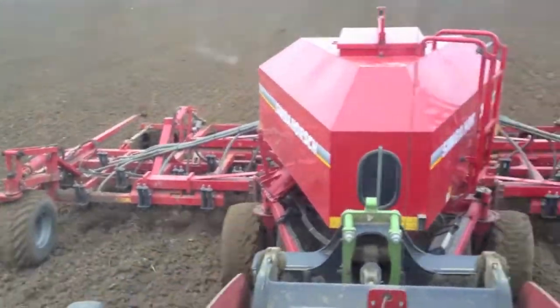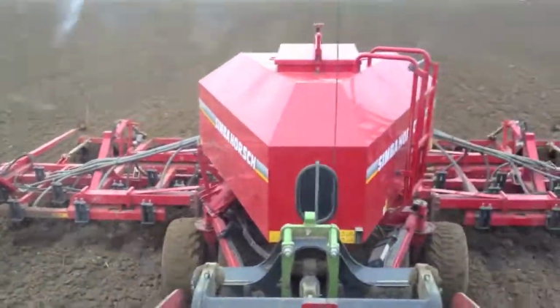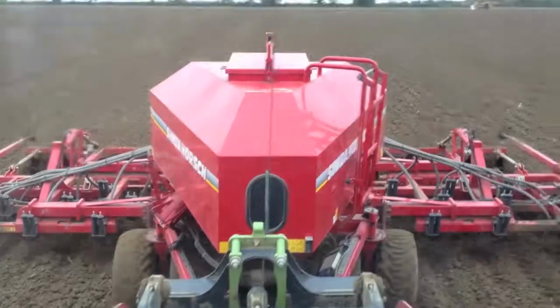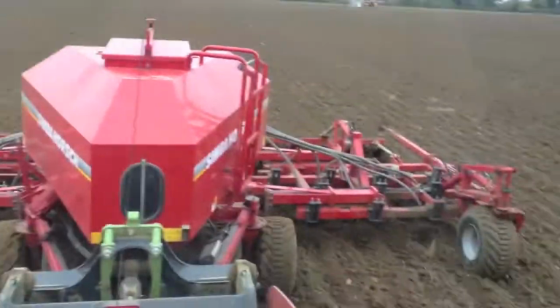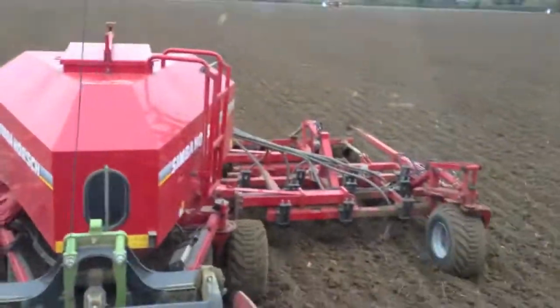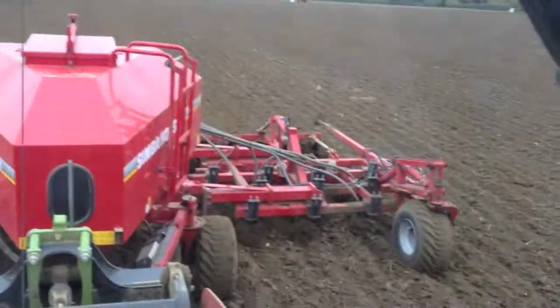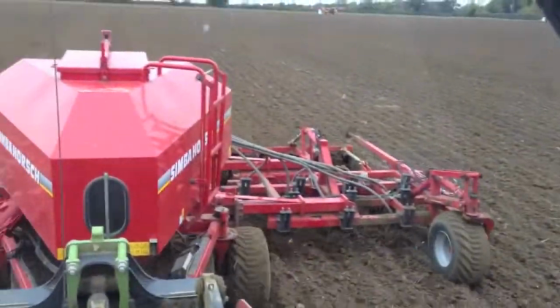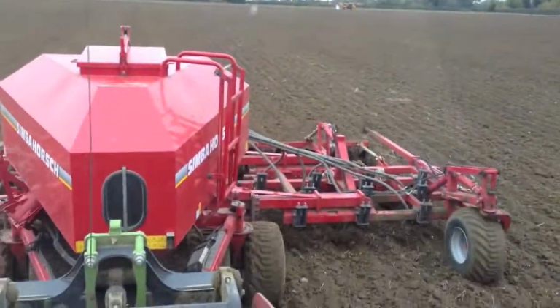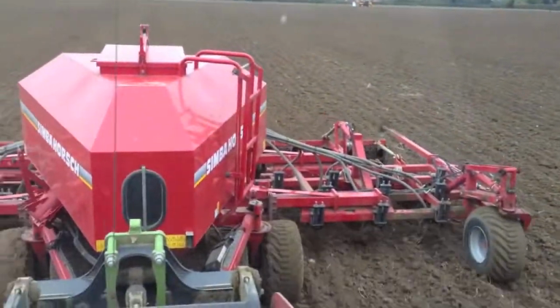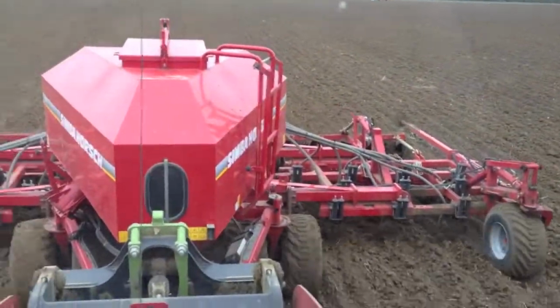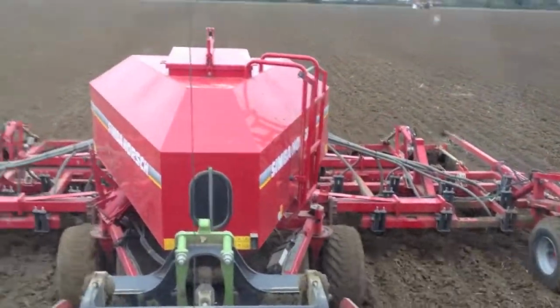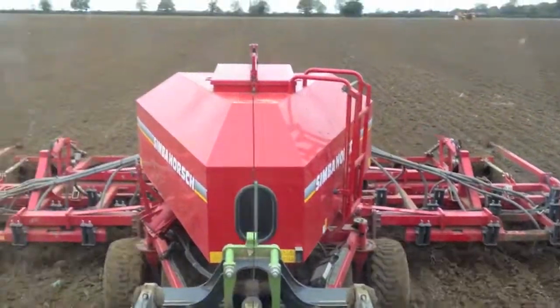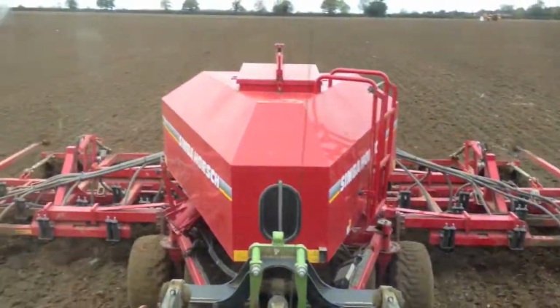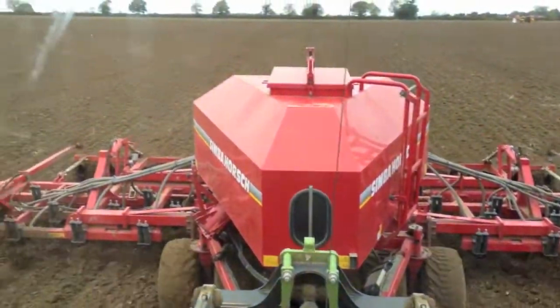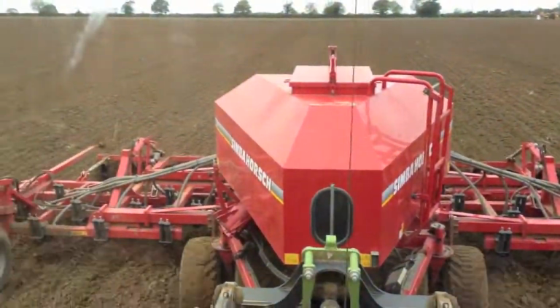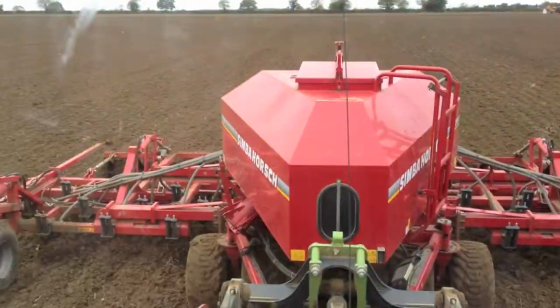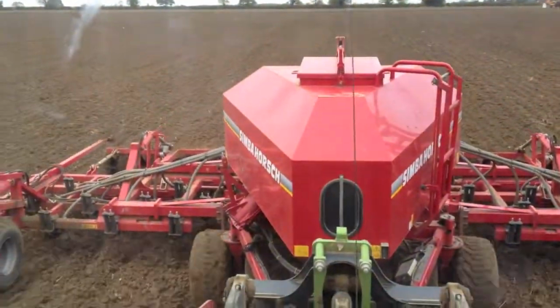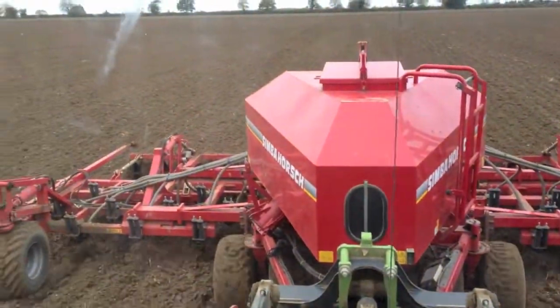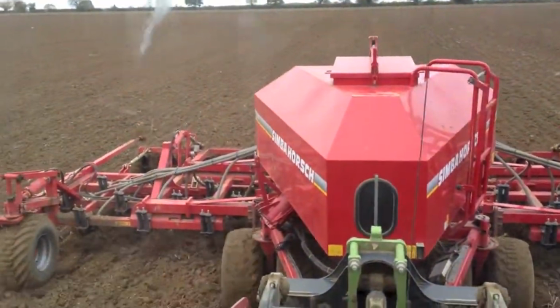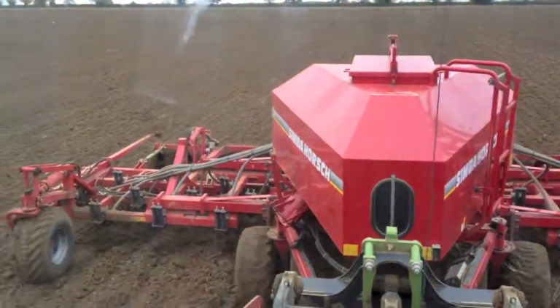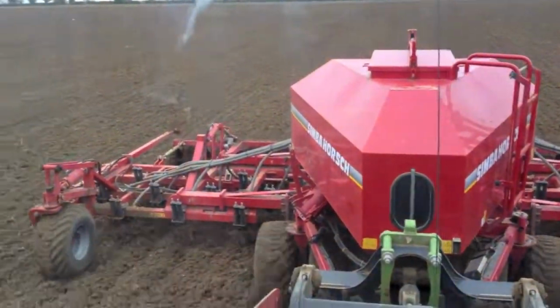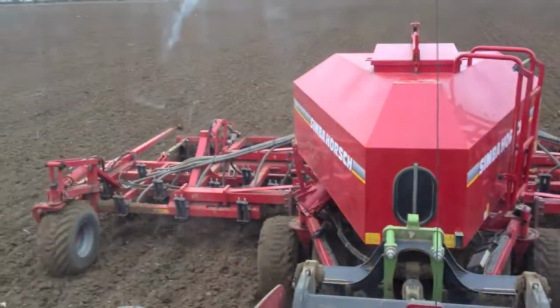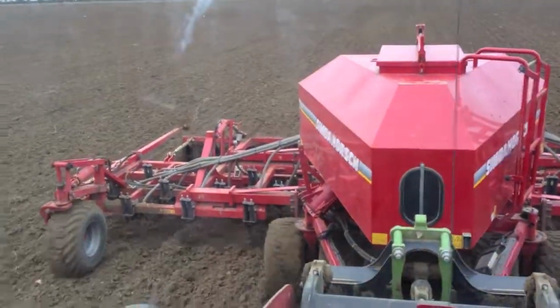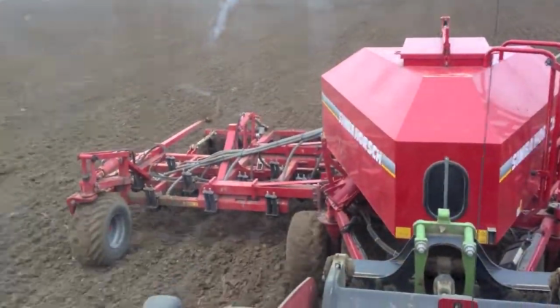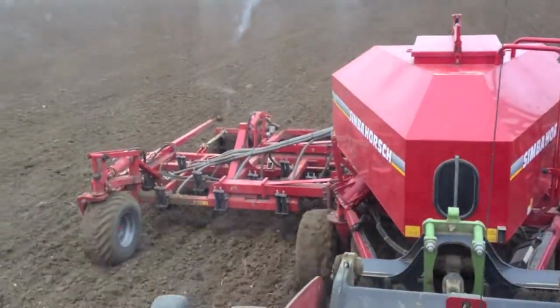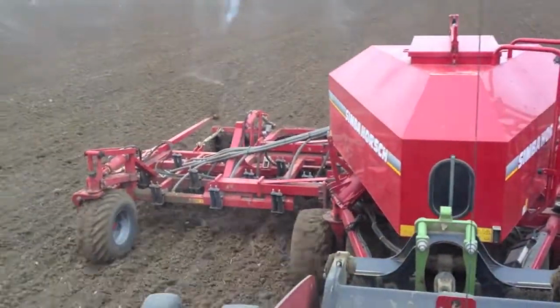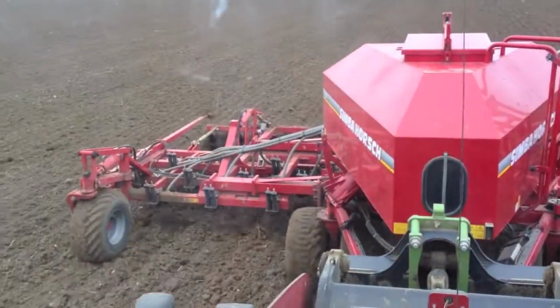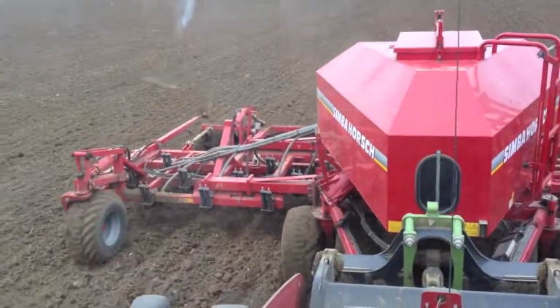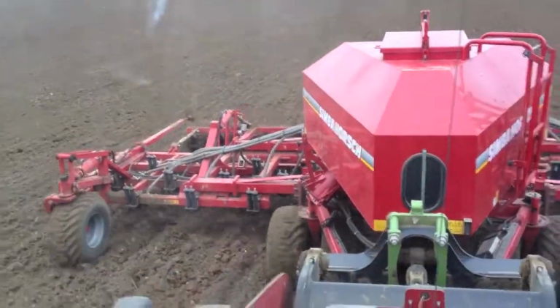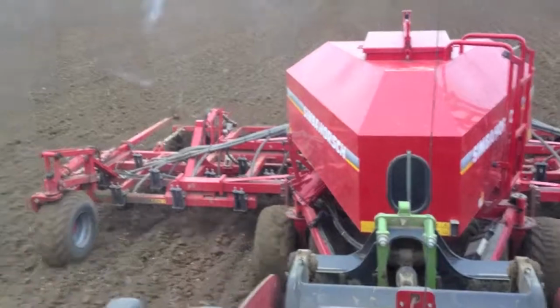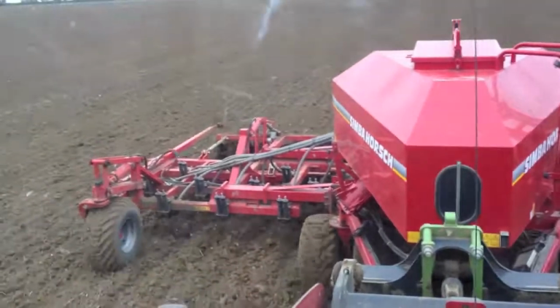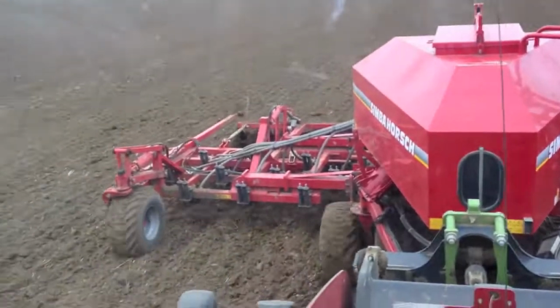We've got another couple of hours of drilling this and then we're going to go onto our beans.